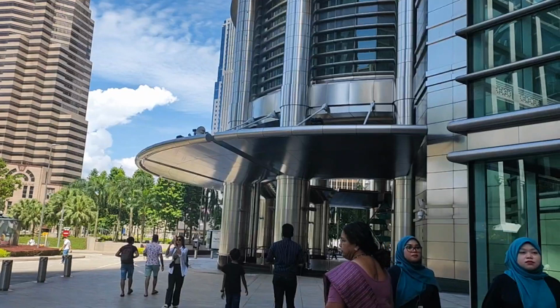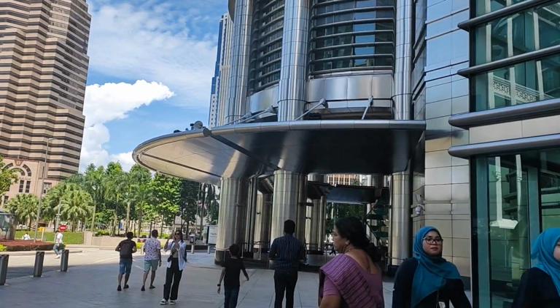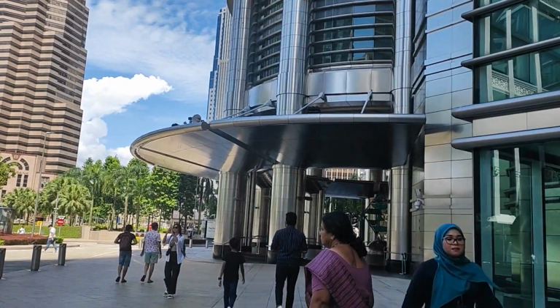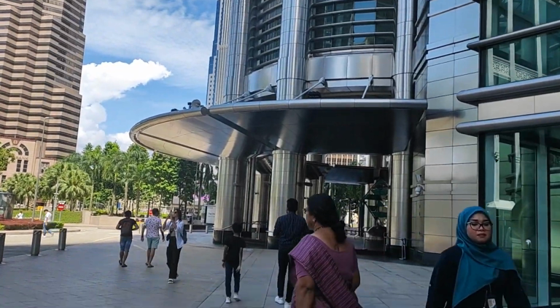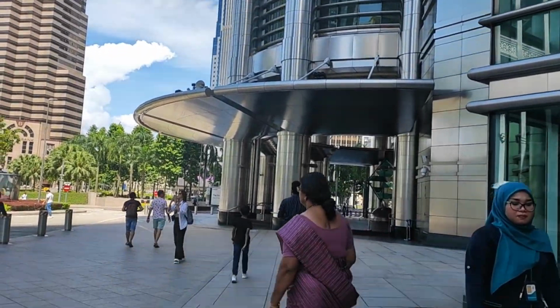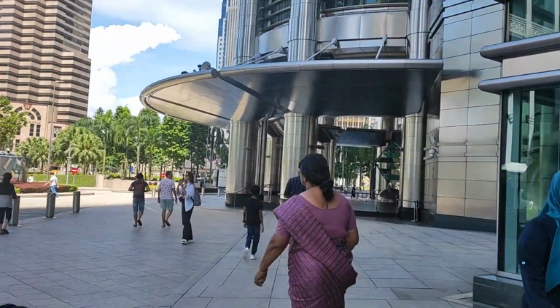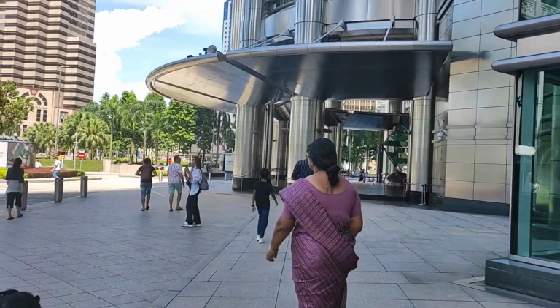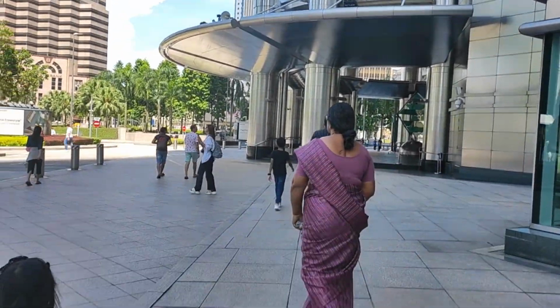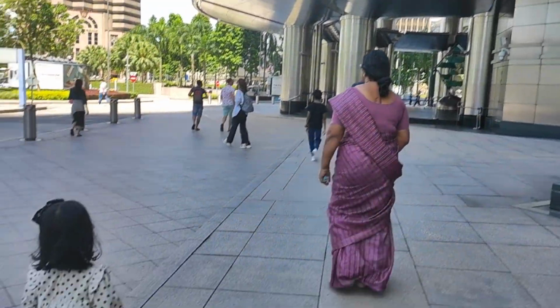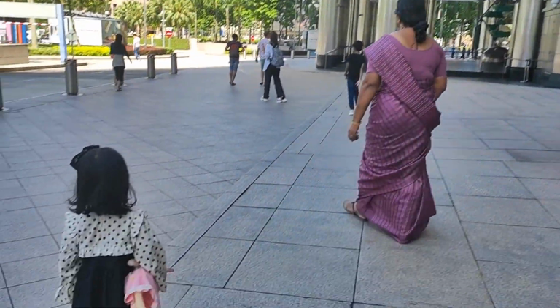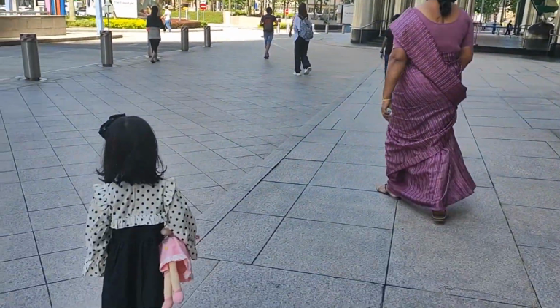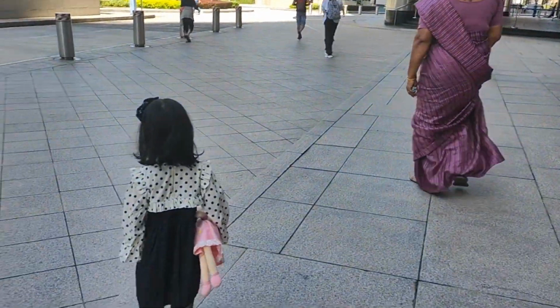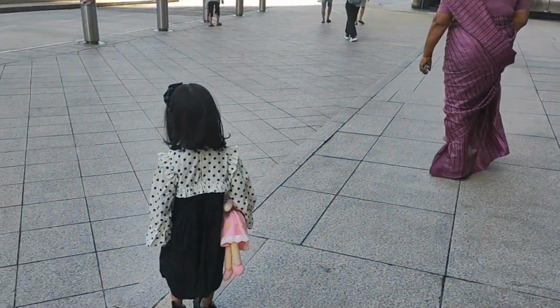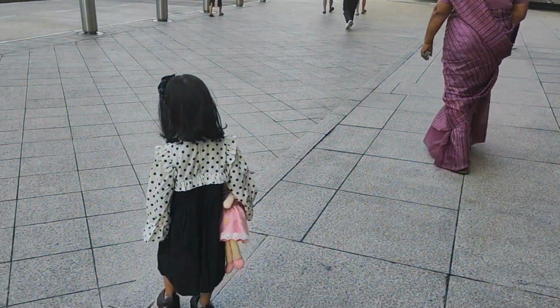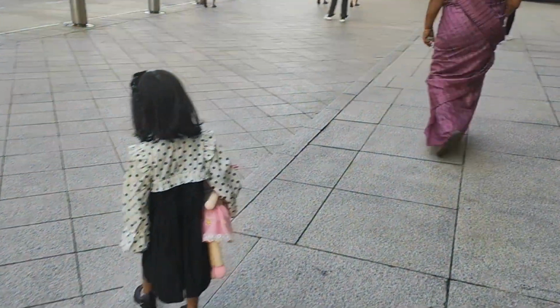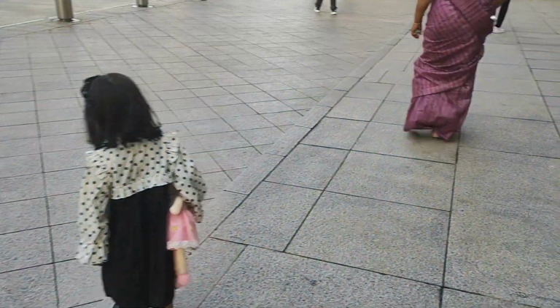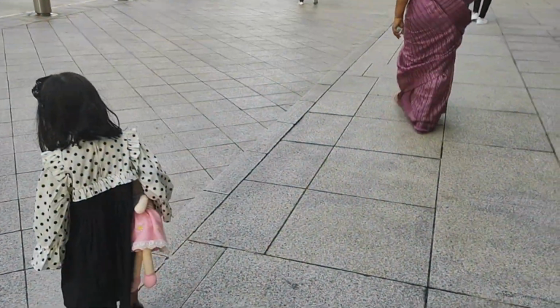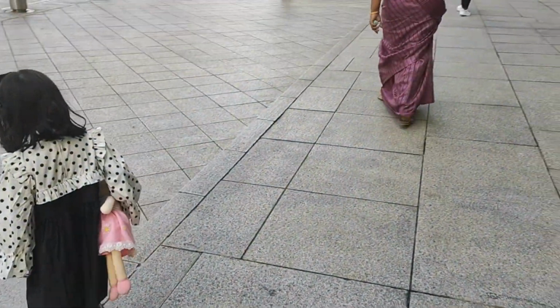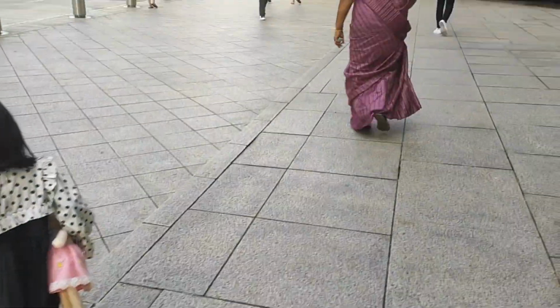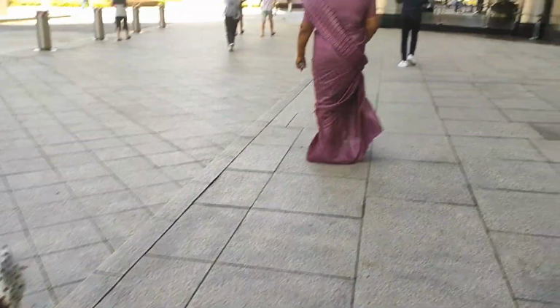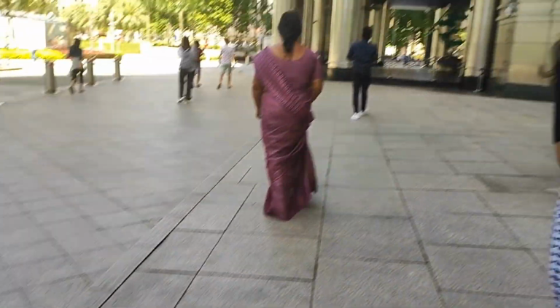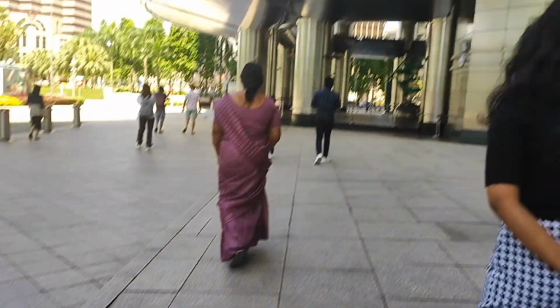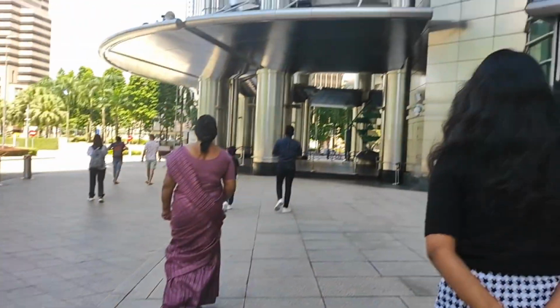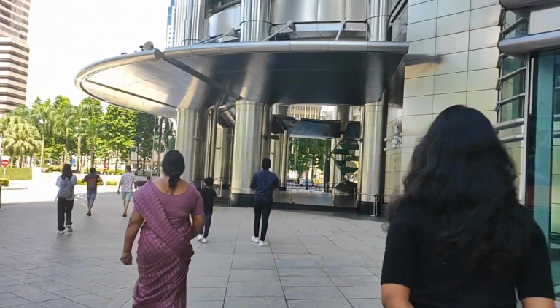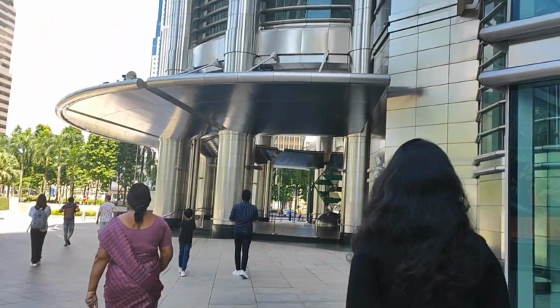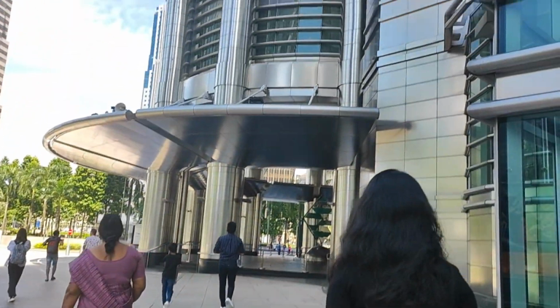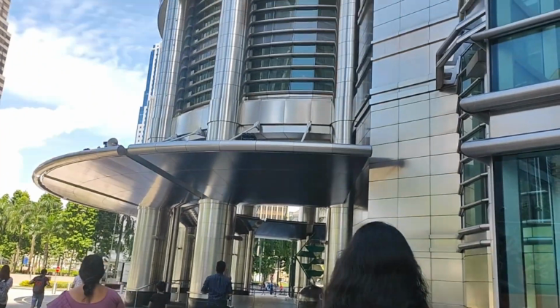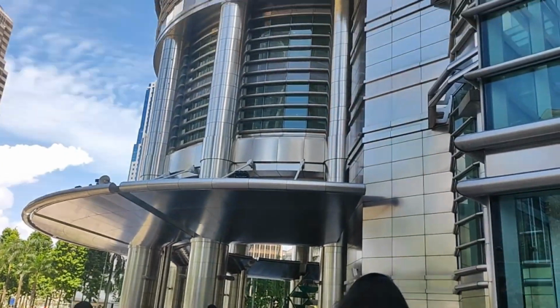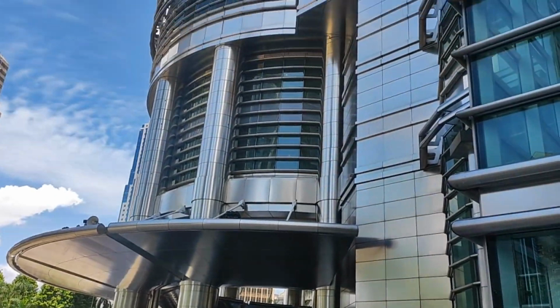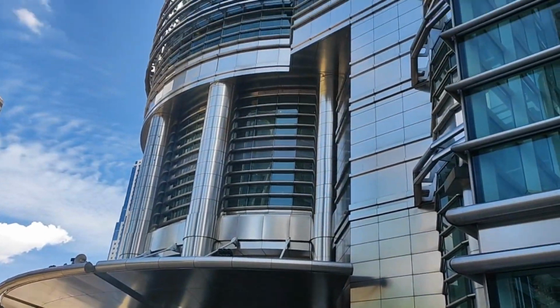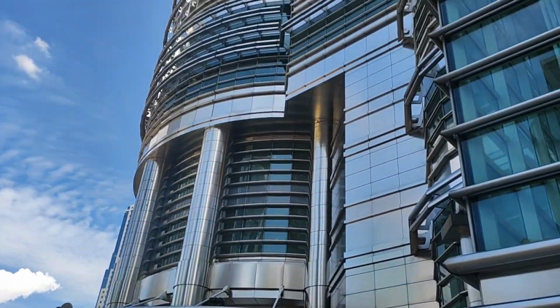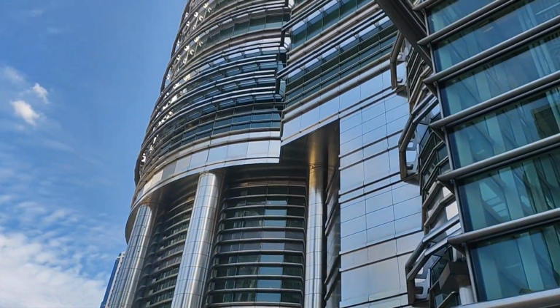Hey guys, welcome back to my channel. Today we are going to the top of the Petronas Towers.